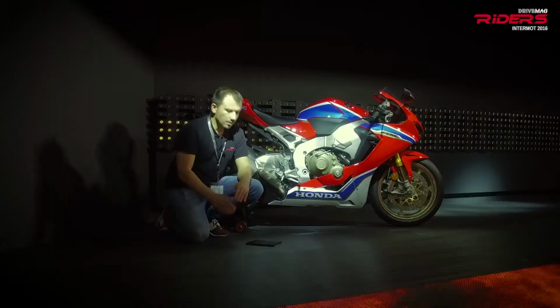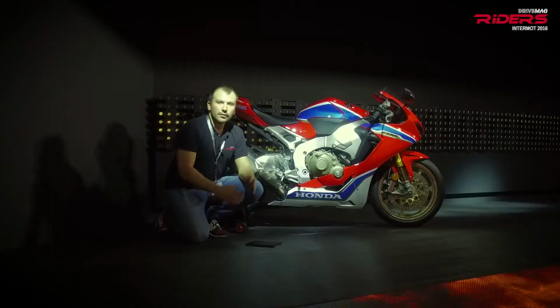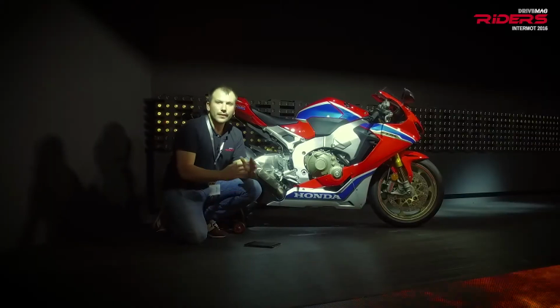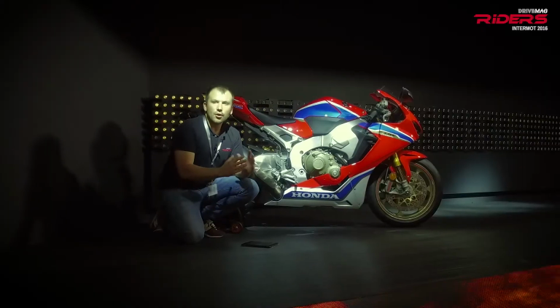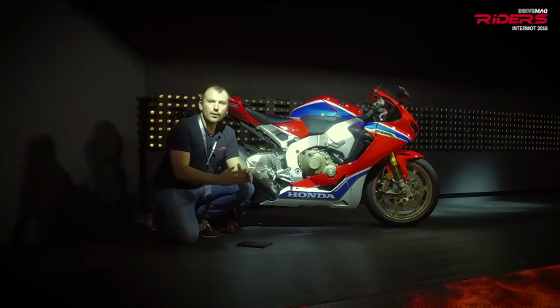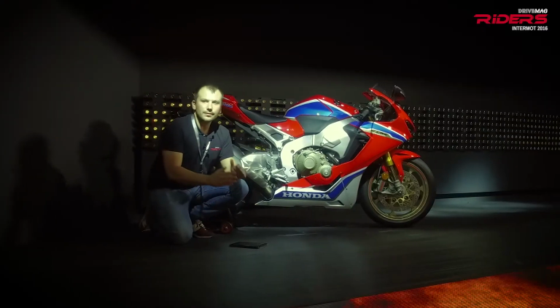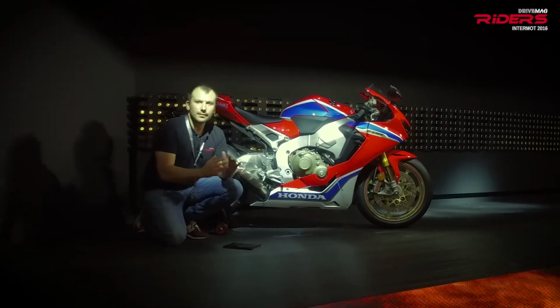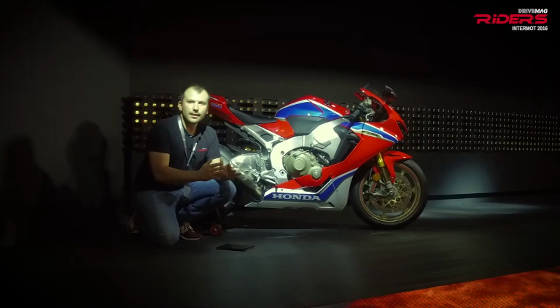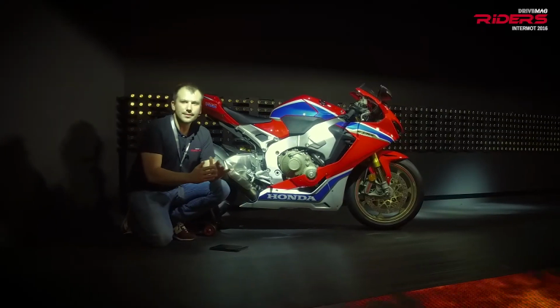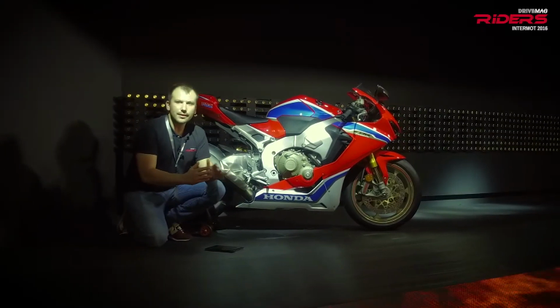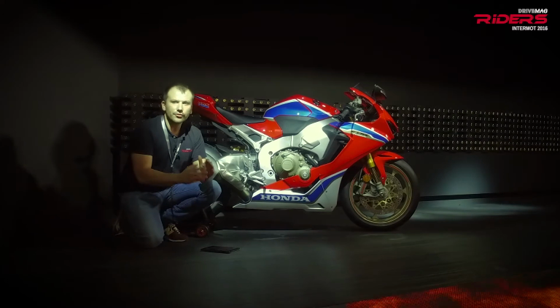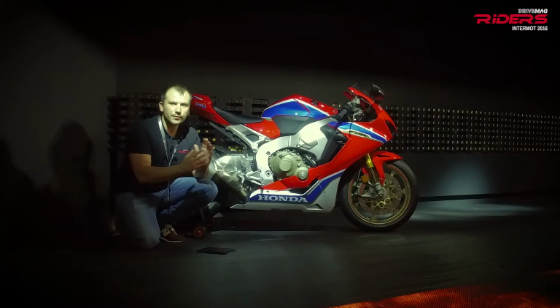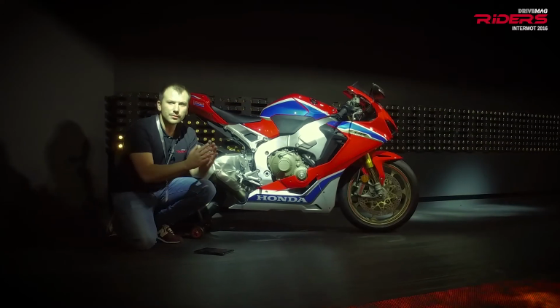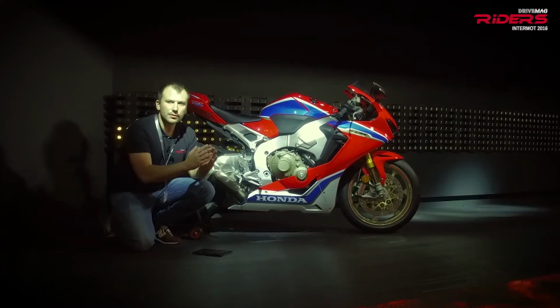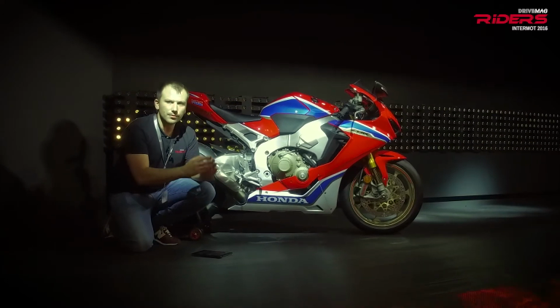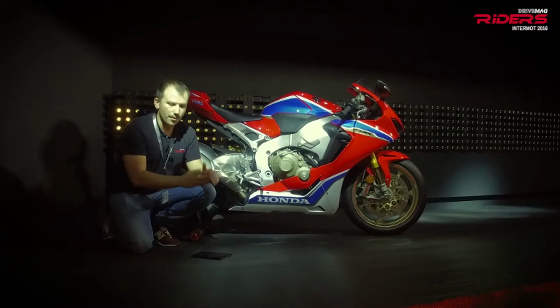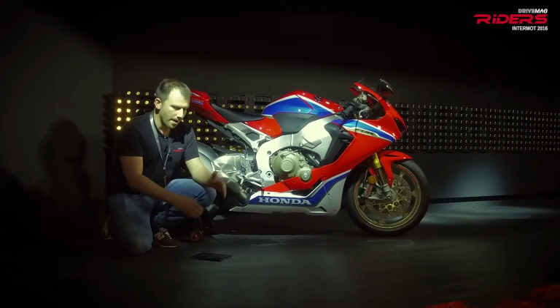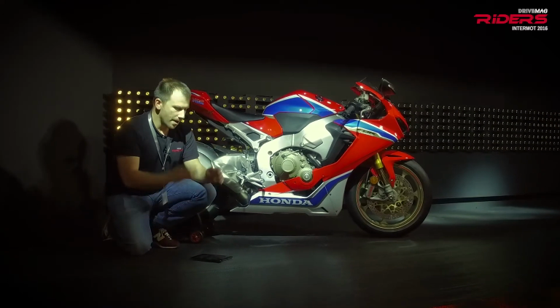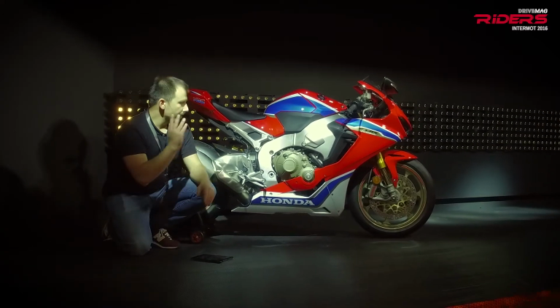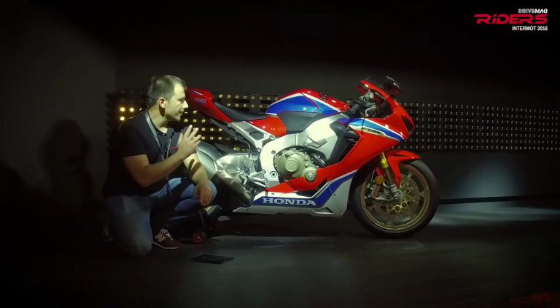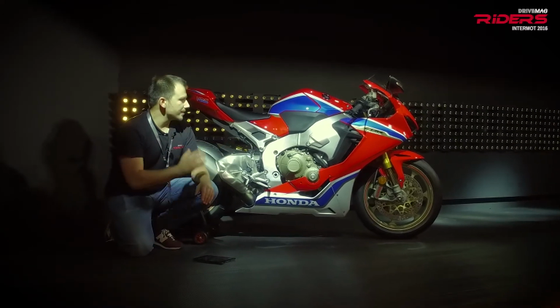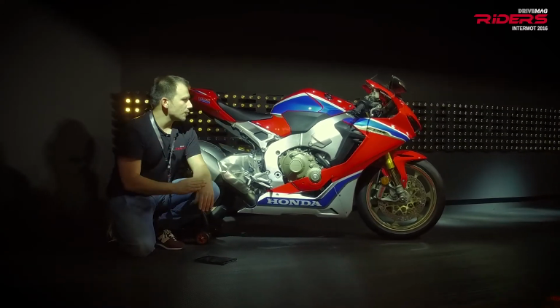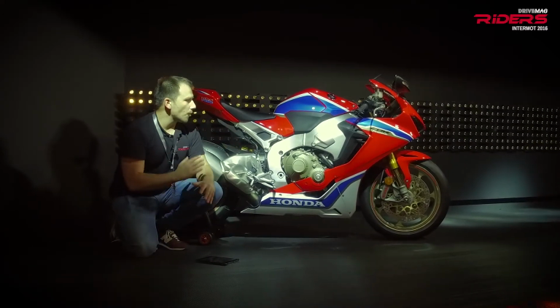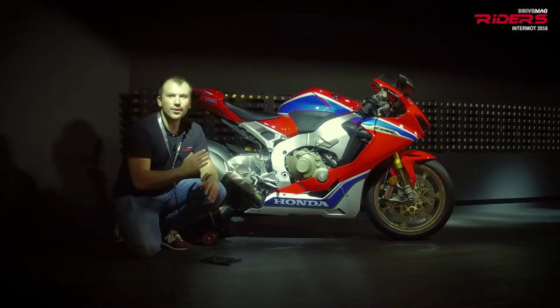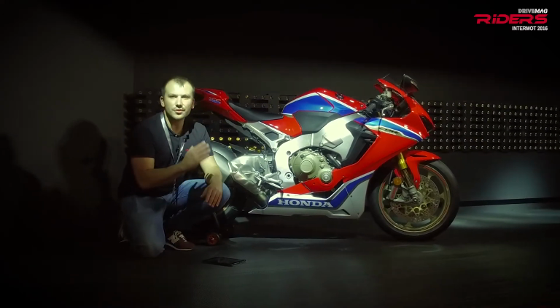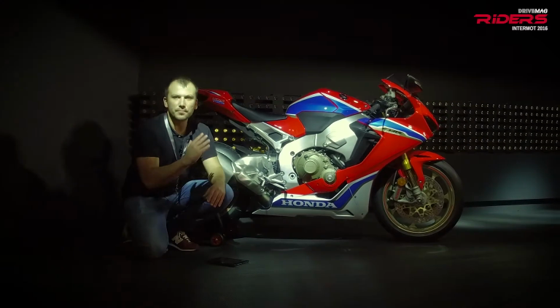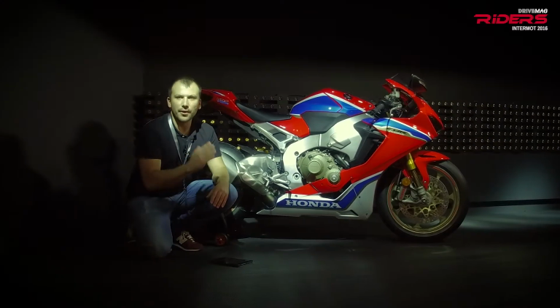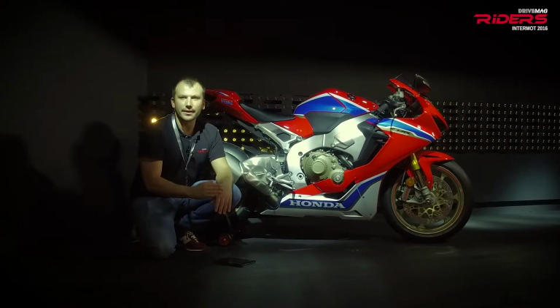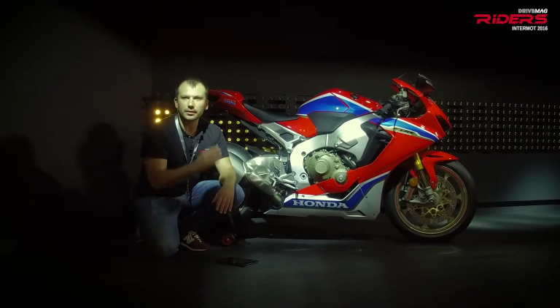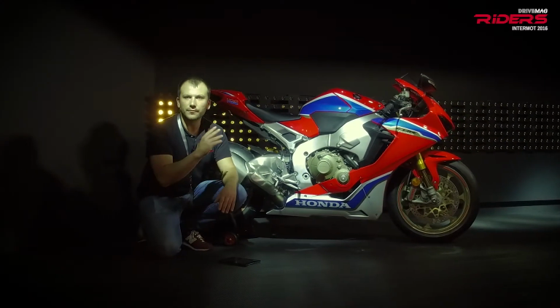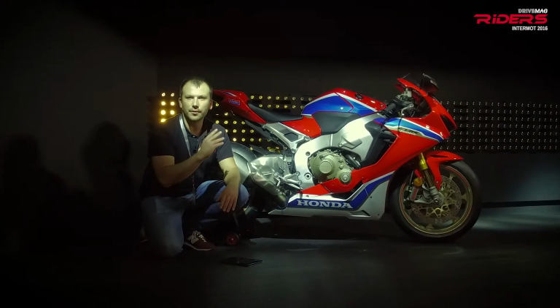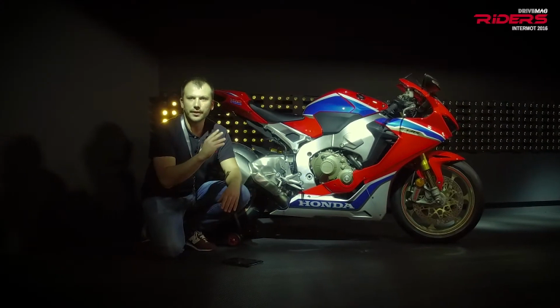They call it the next stage of total control. Here is the new Honda Superbike, the Fireblade.